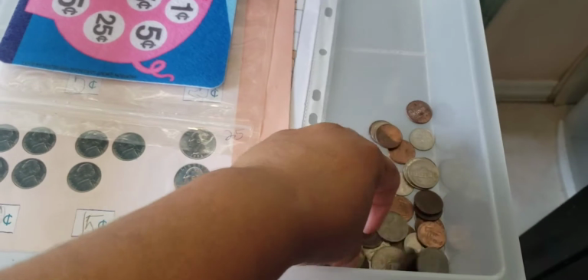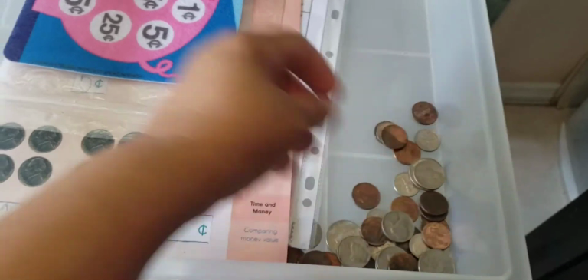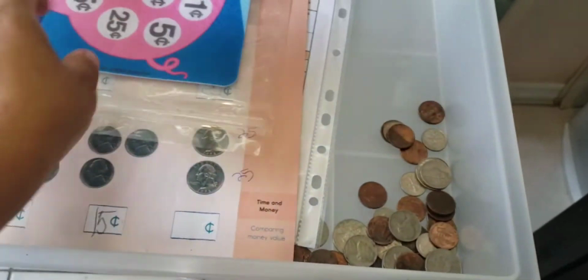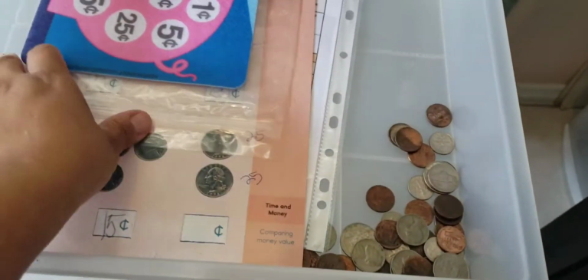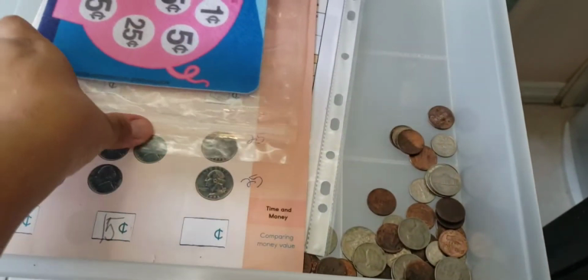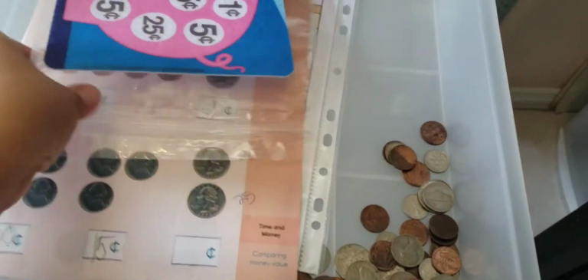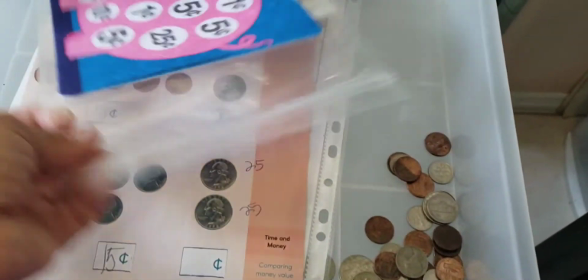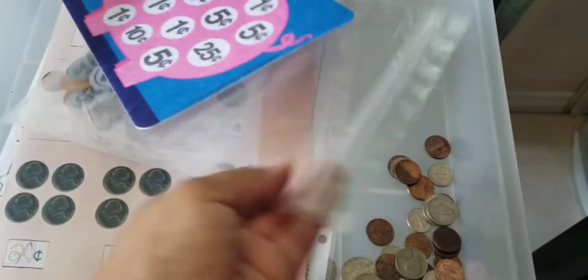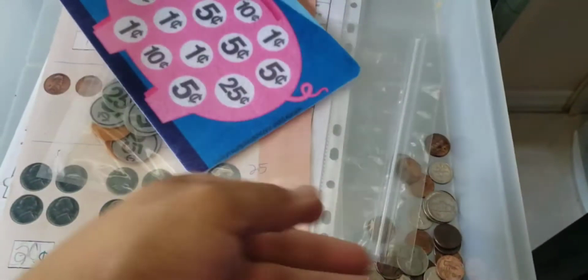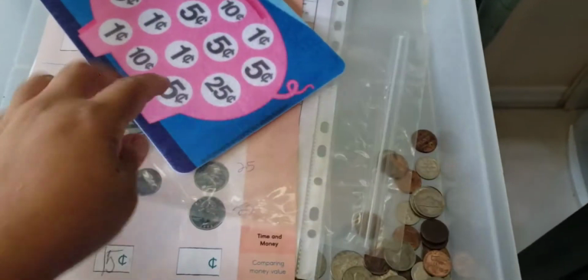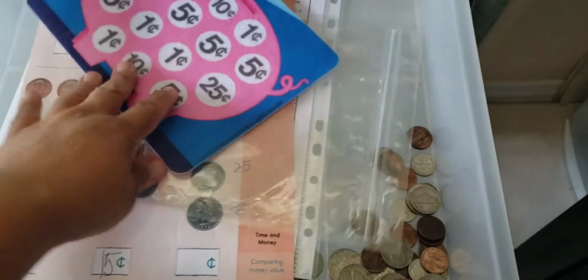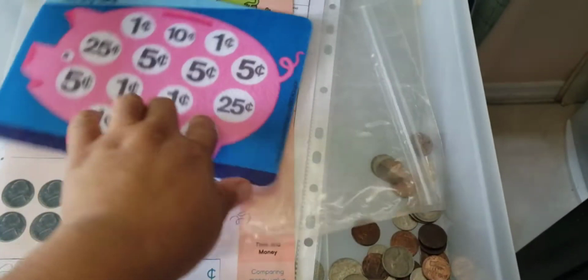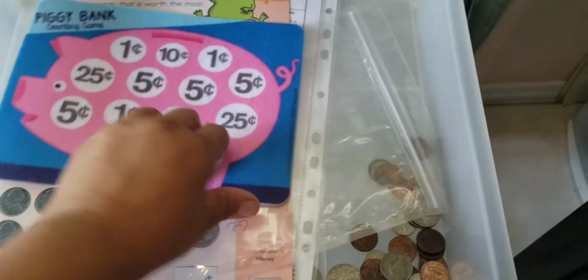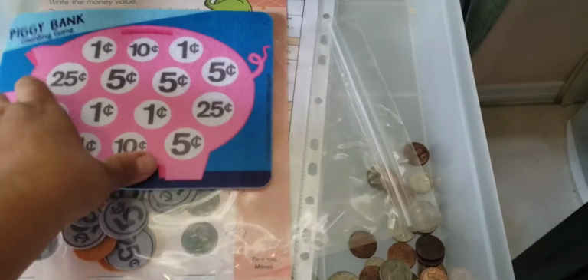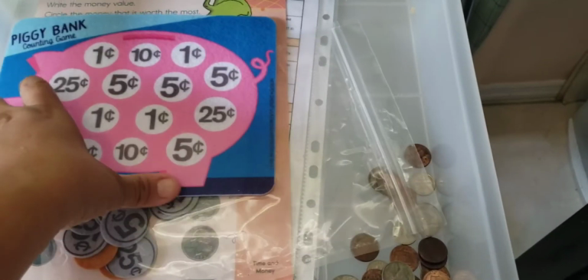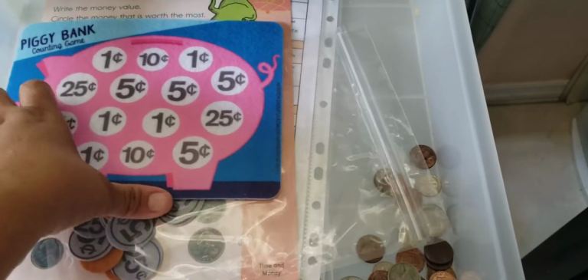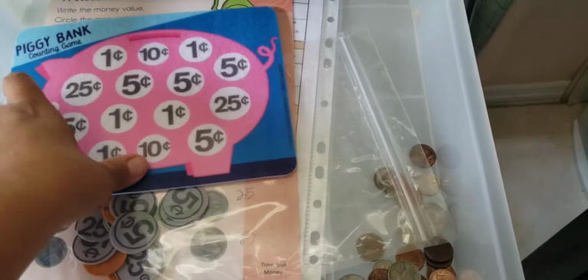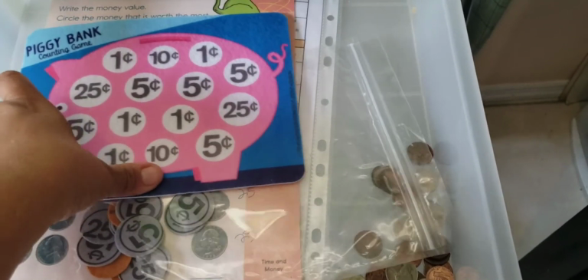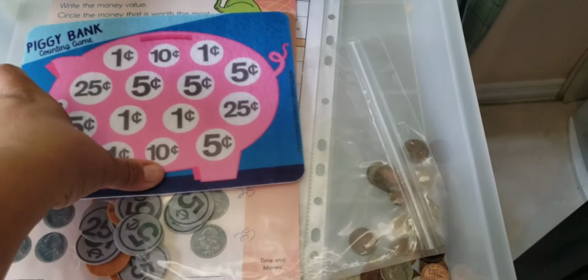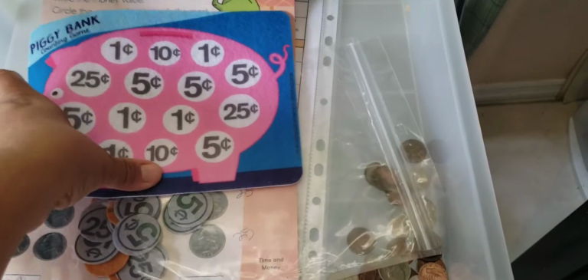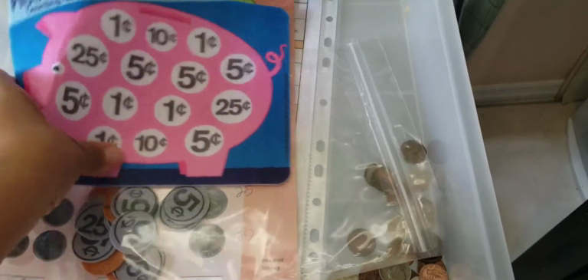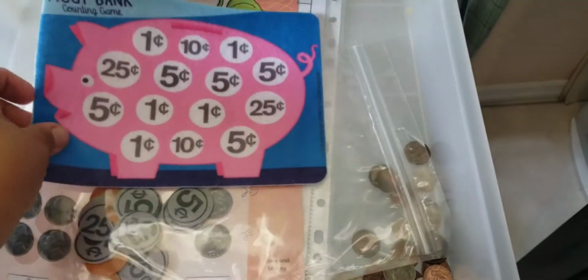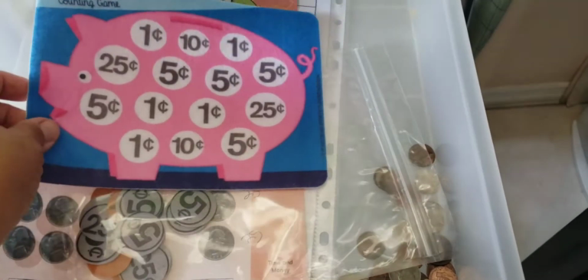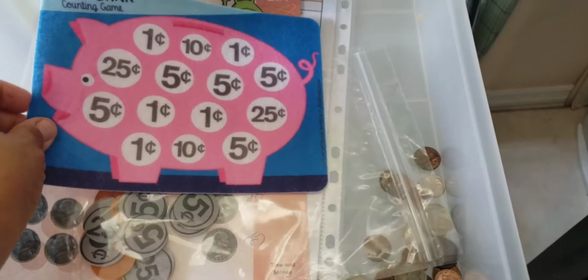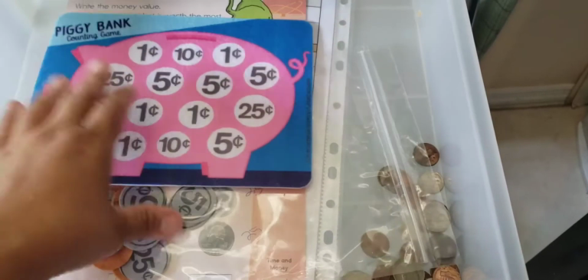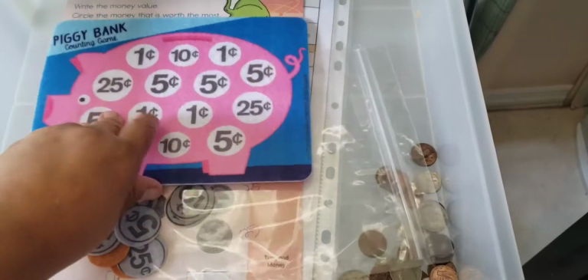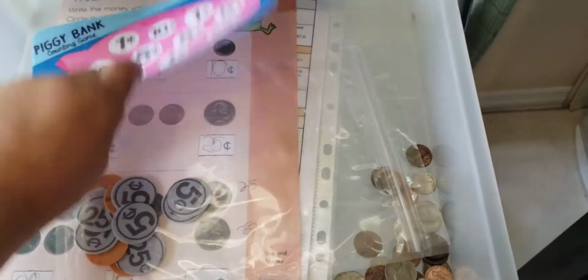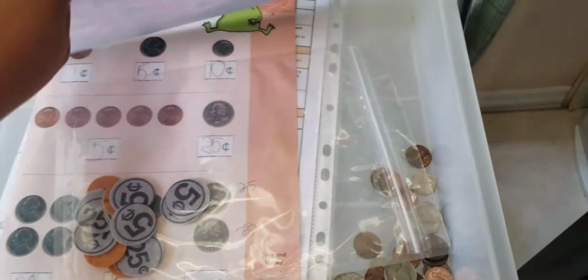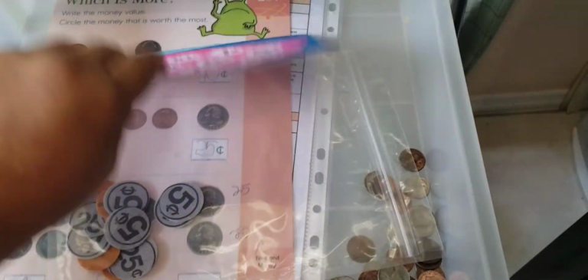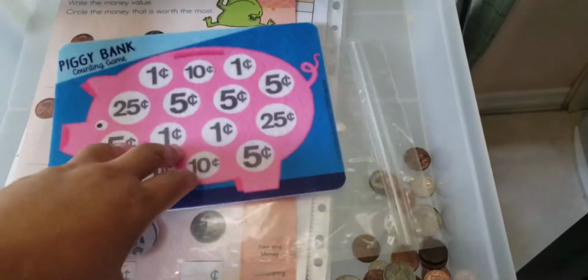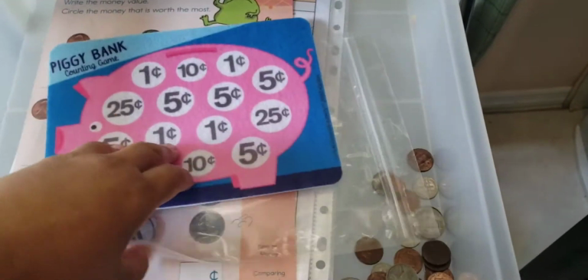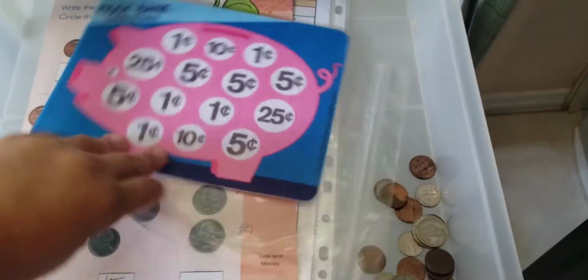We're learning what they are, what they mean, and all that. So this is just the regular curriculum. And here are our regular sheets that we incorporate in our everyday — just random things that I know they're going to learn from.